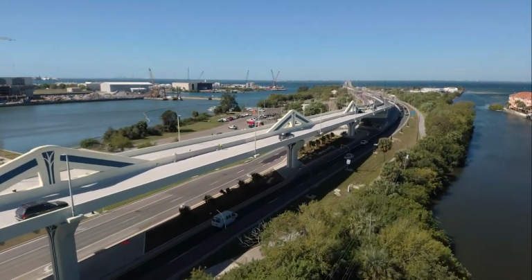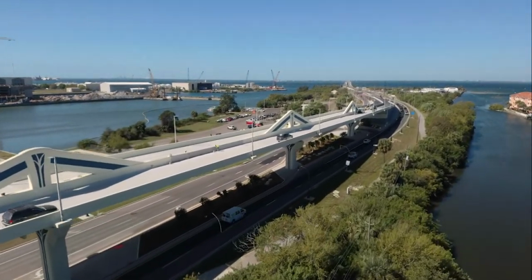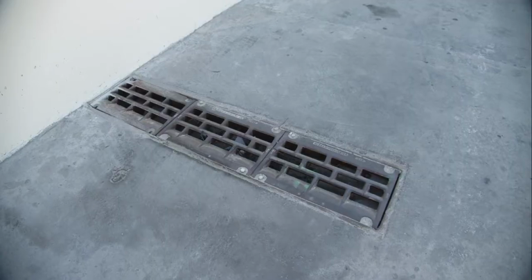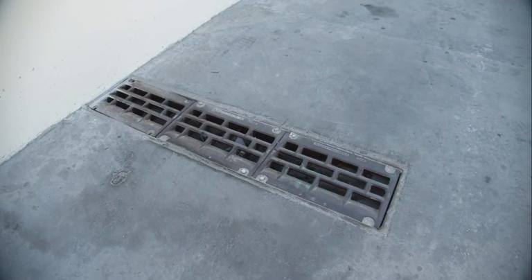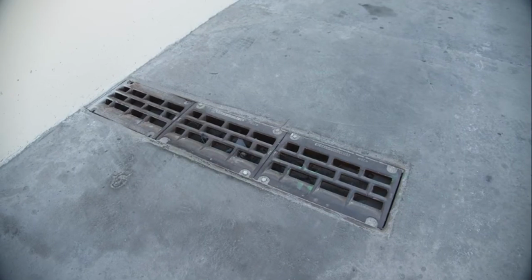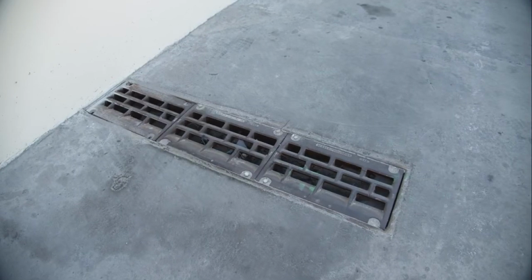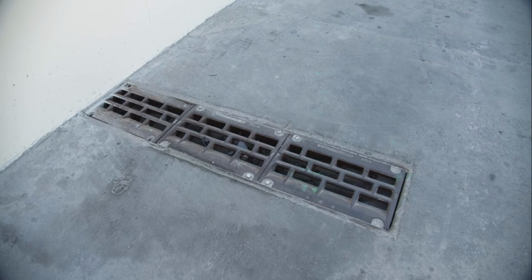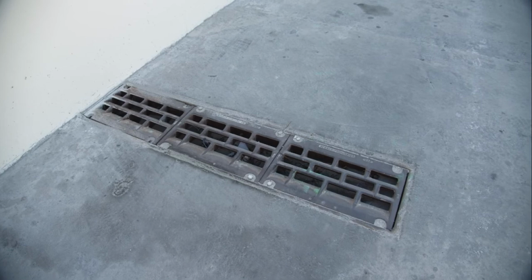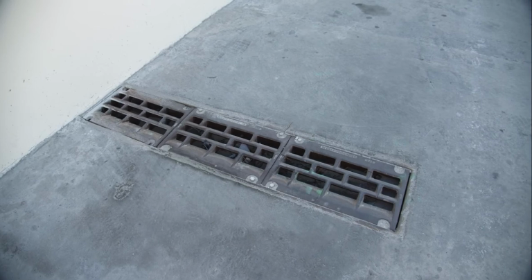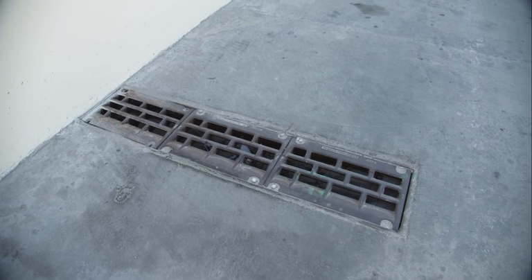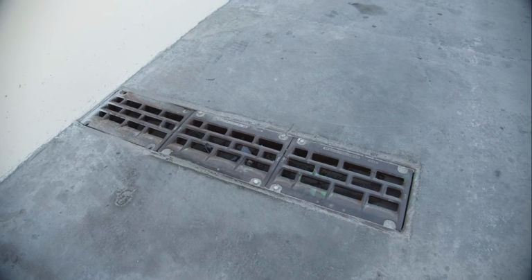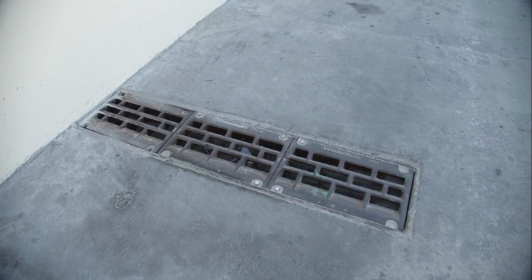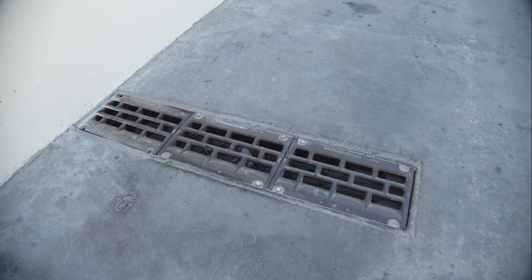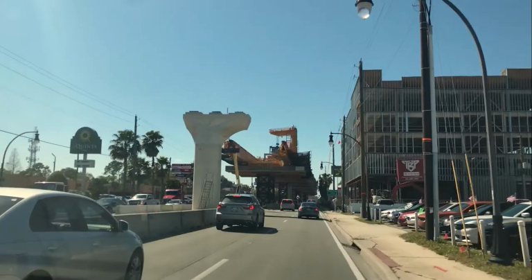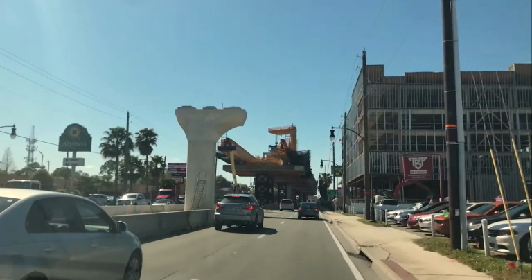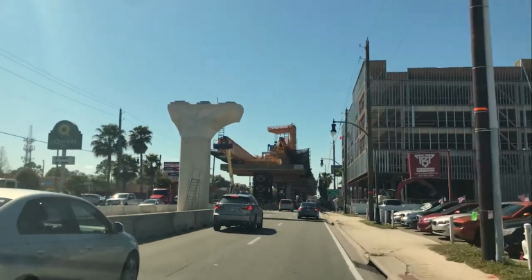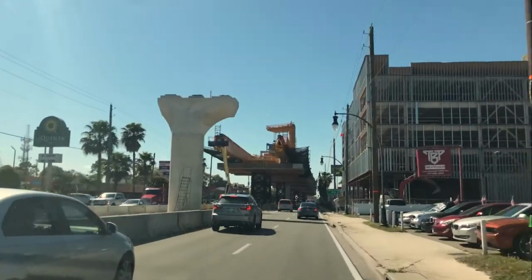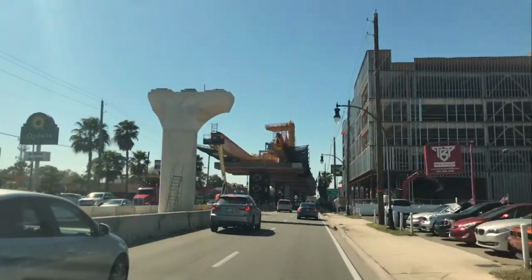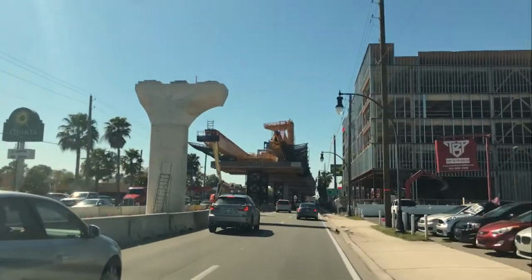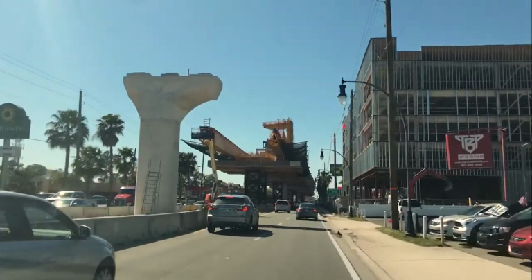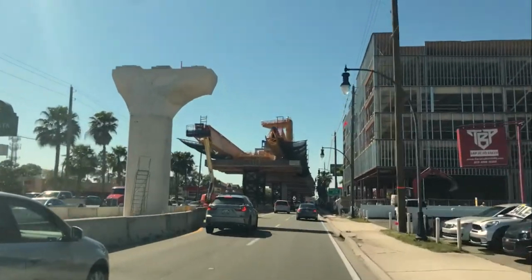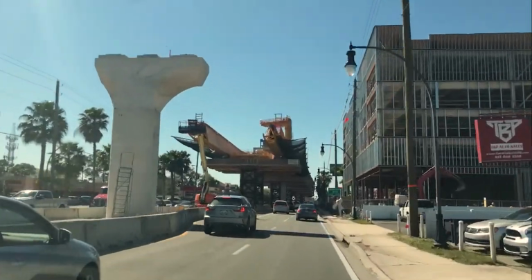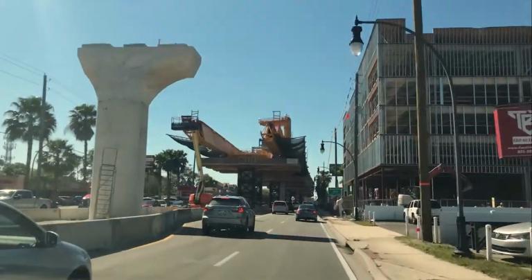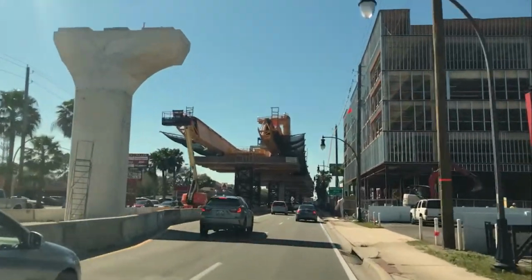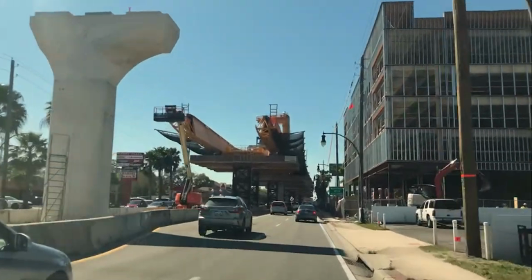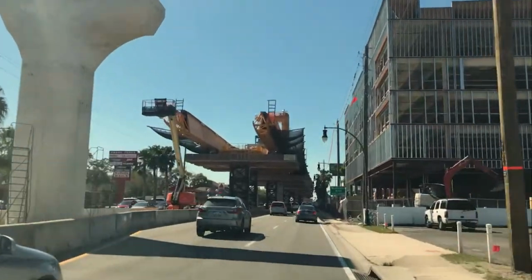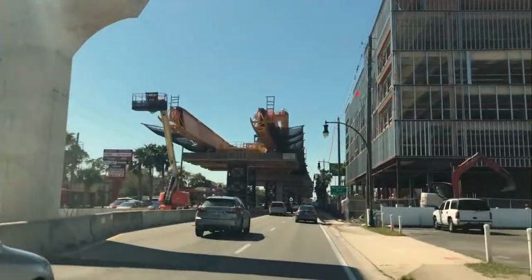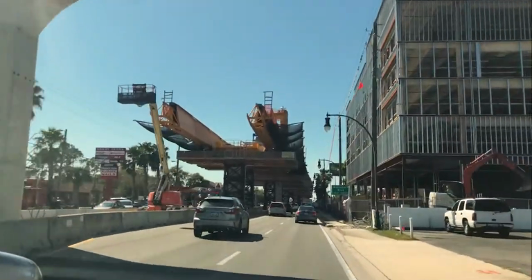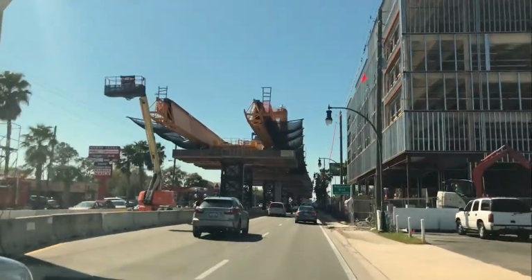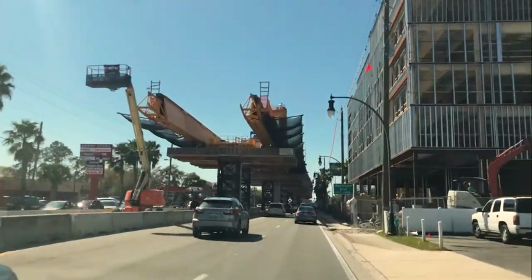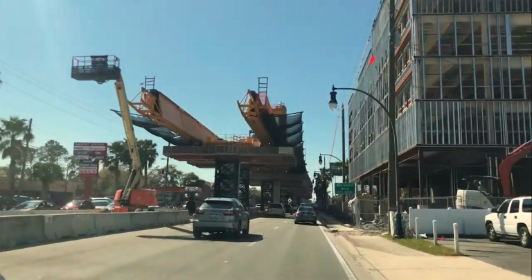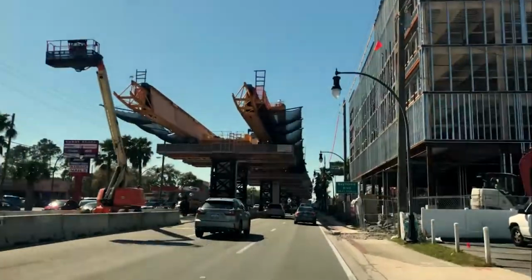You'll see metal grates — that's our drainage system. We never put any additional water down on the ground.